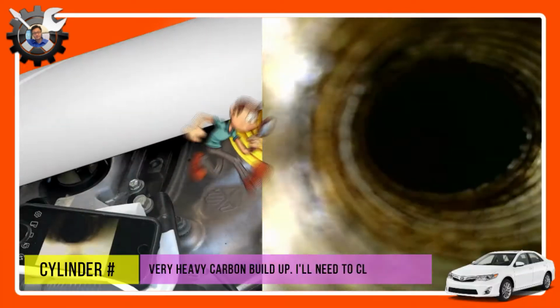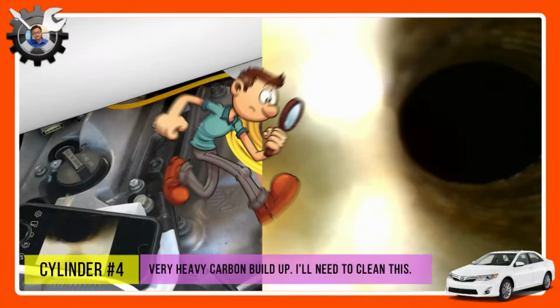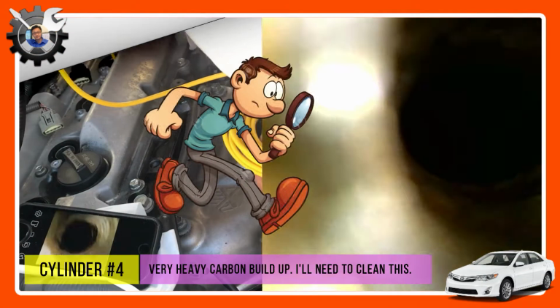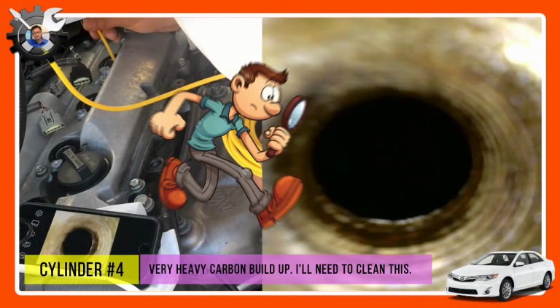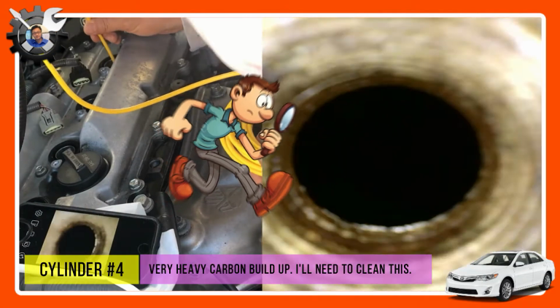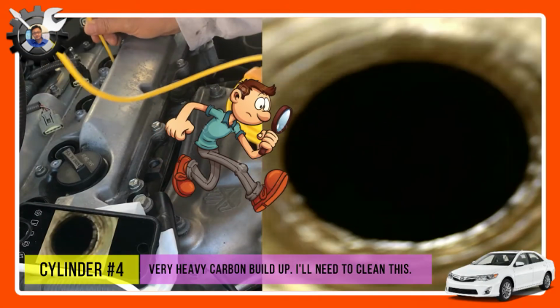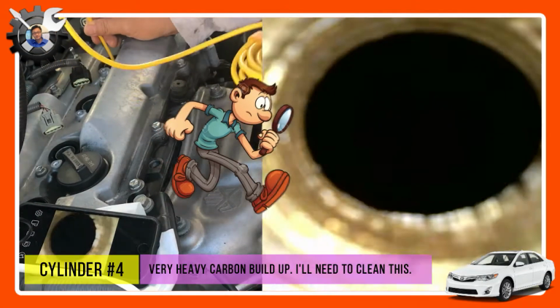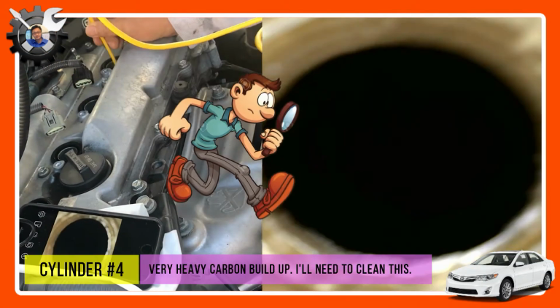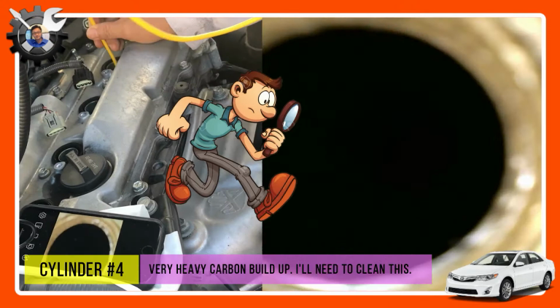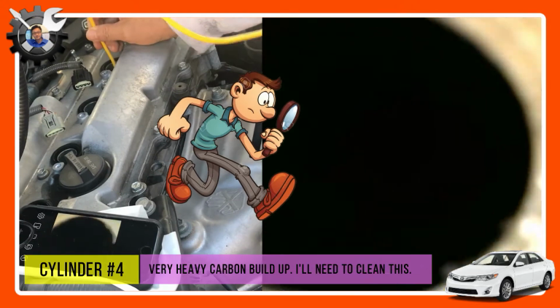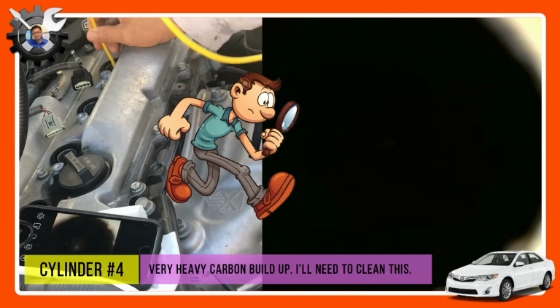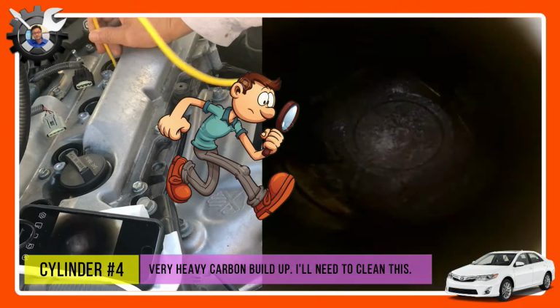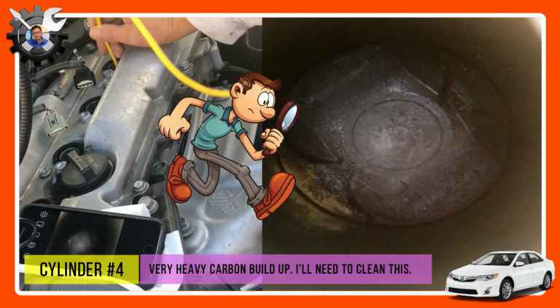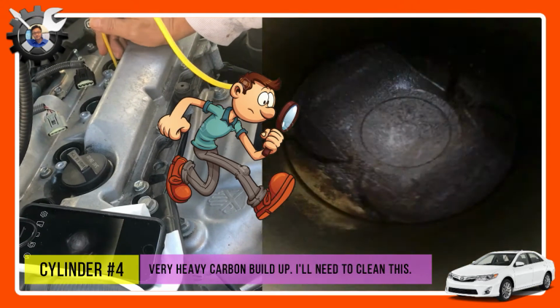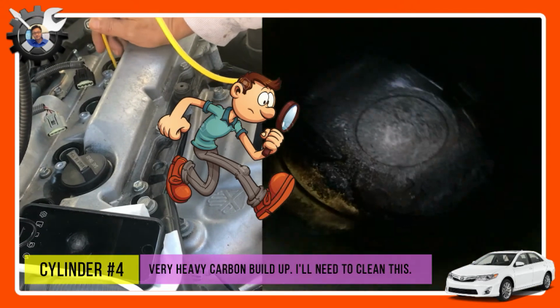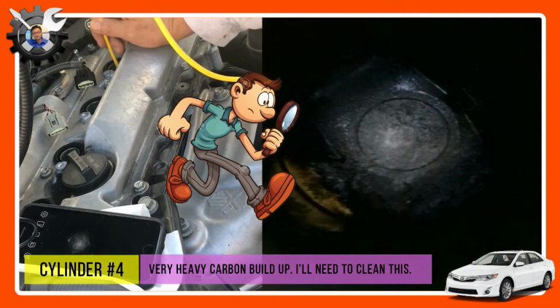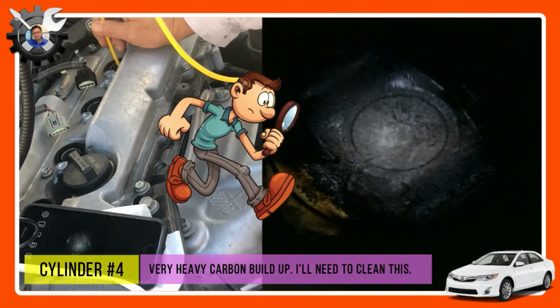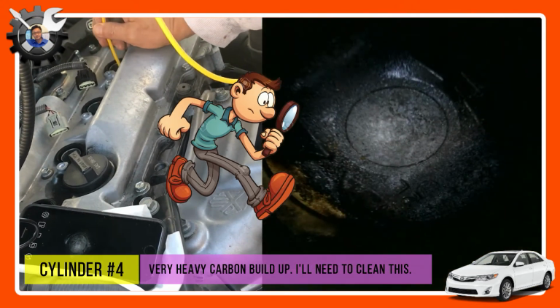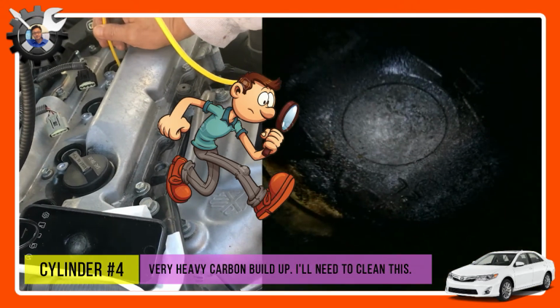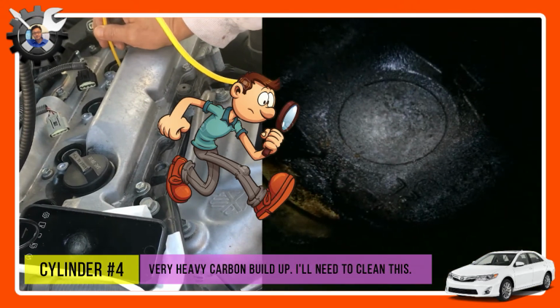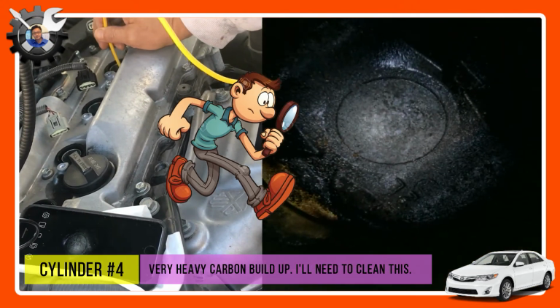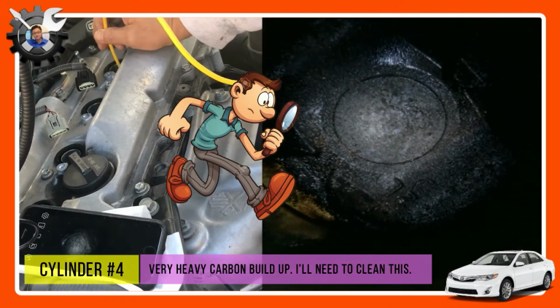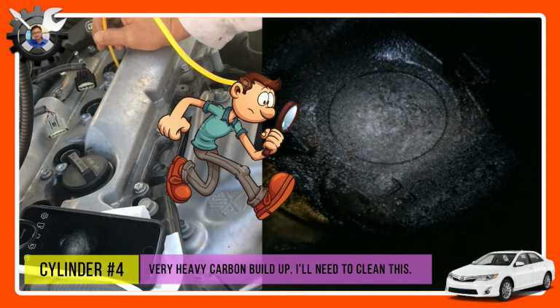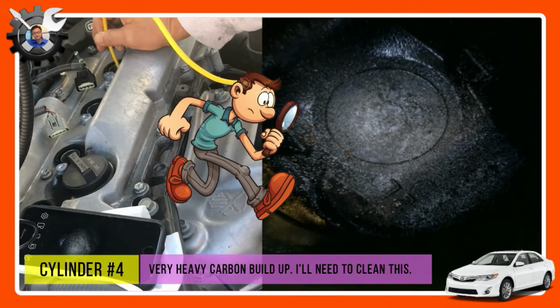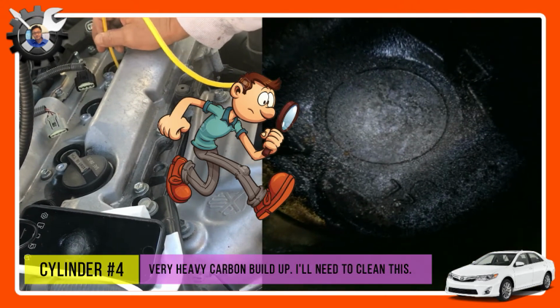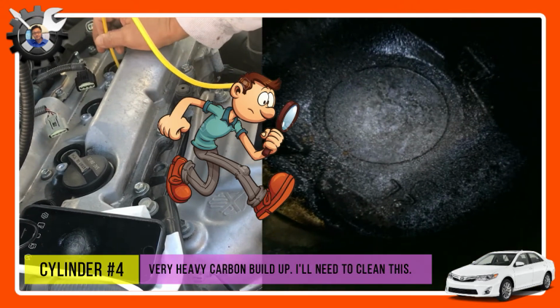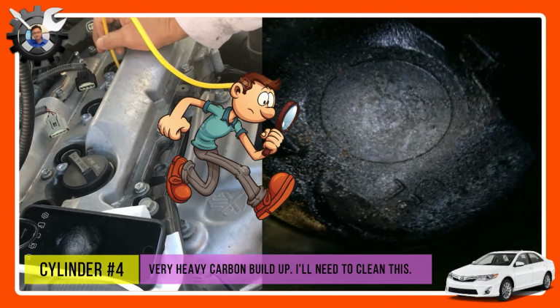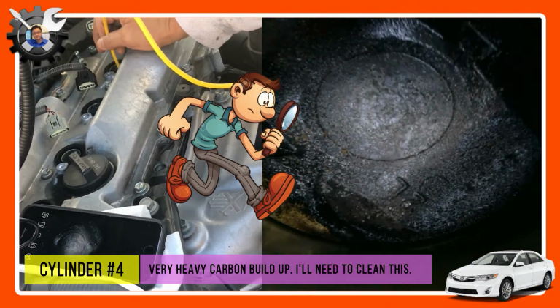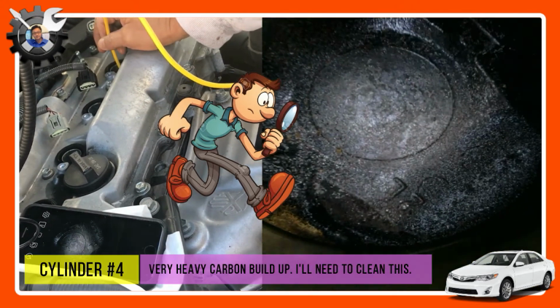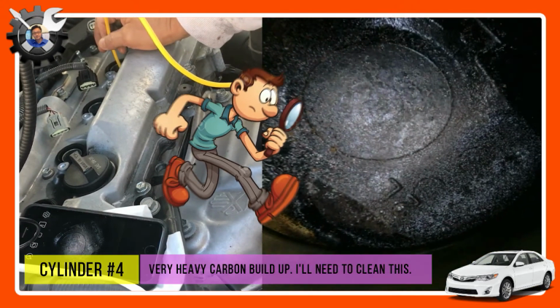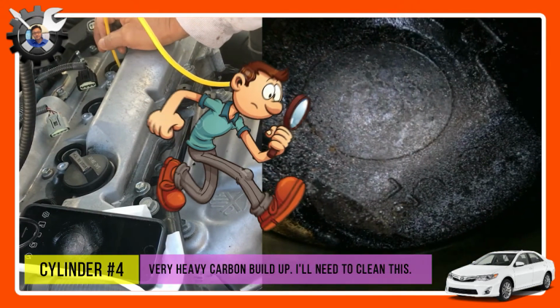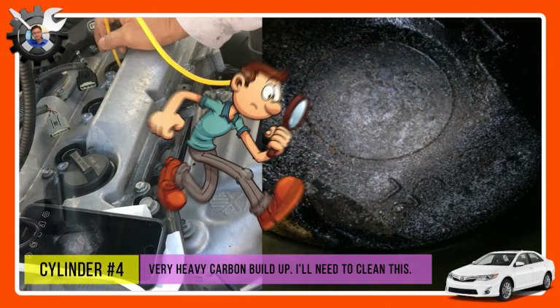At the end of the video, I have a borescope view of all the pistons with carbon buildup, so don't forget to check that out.